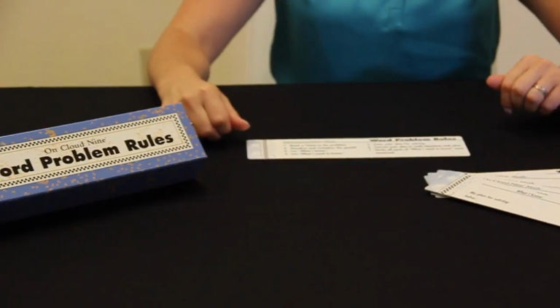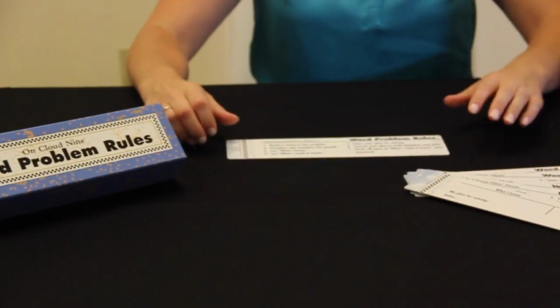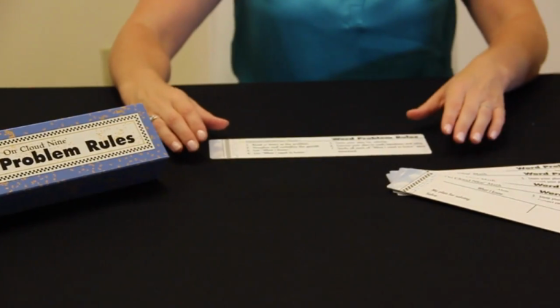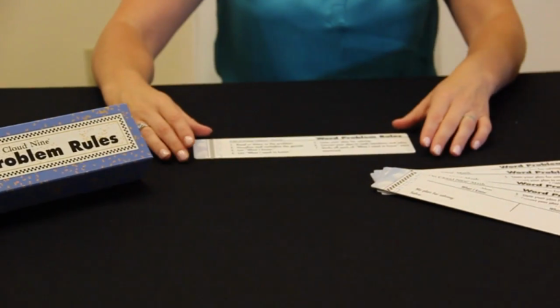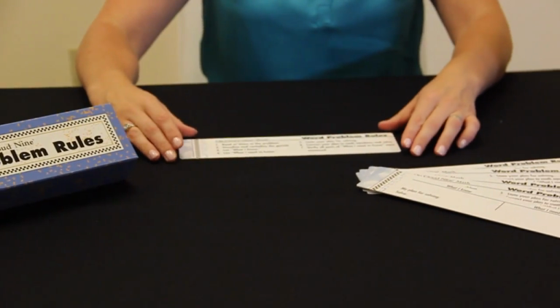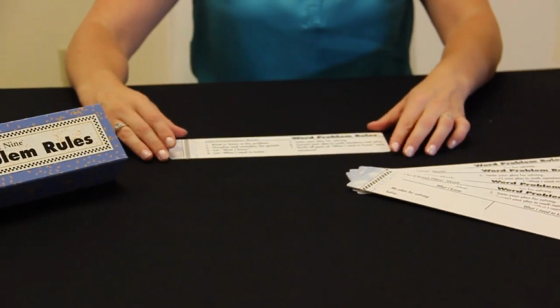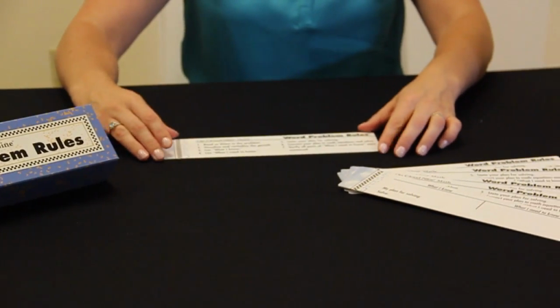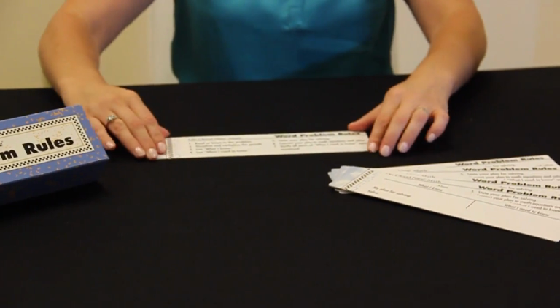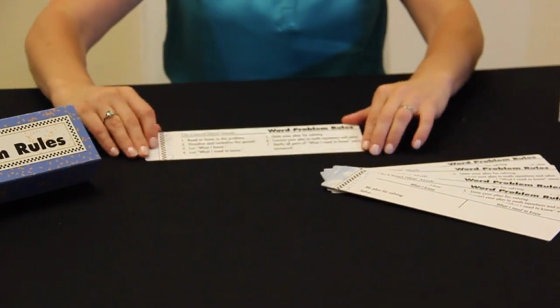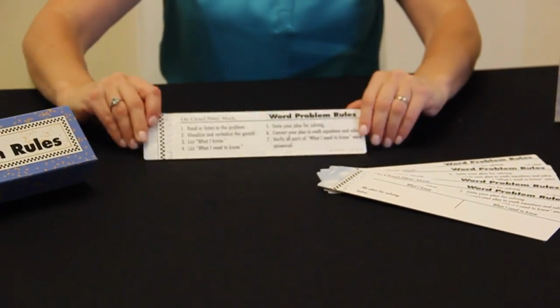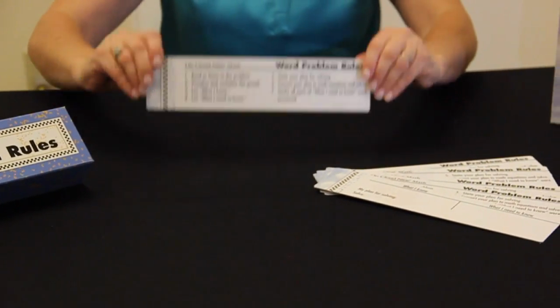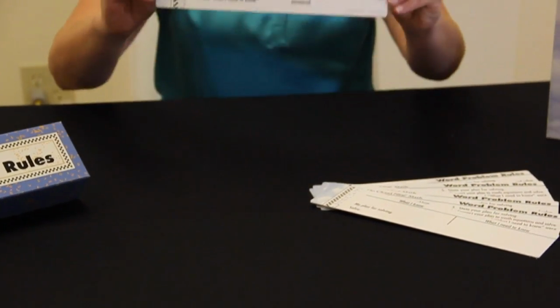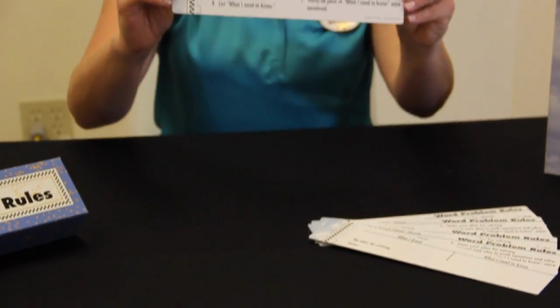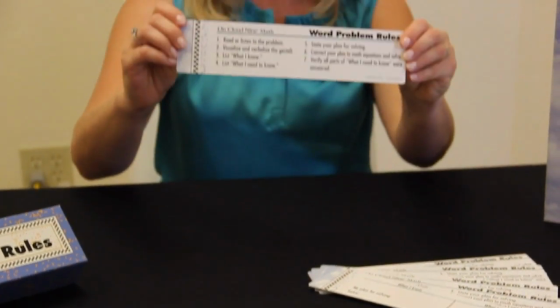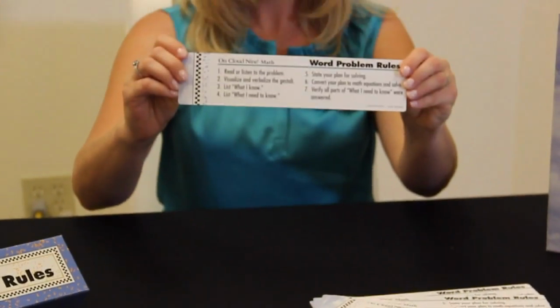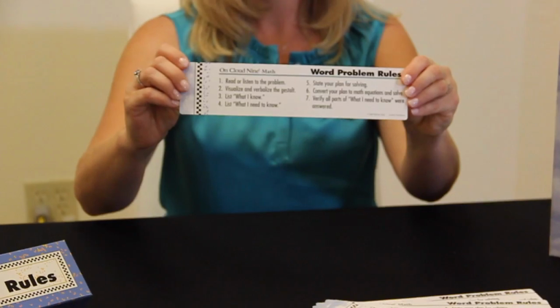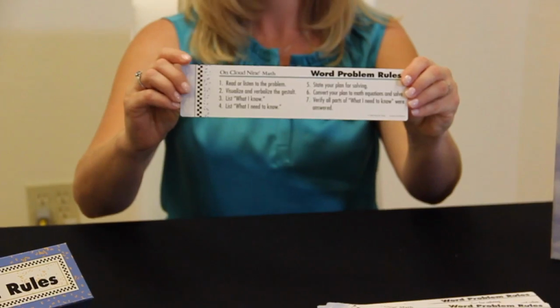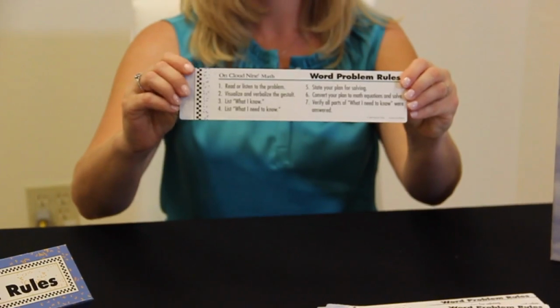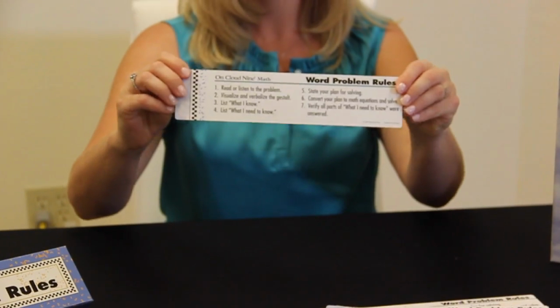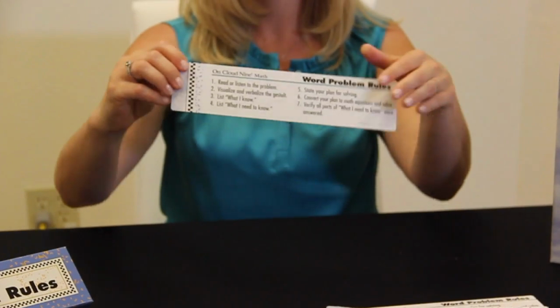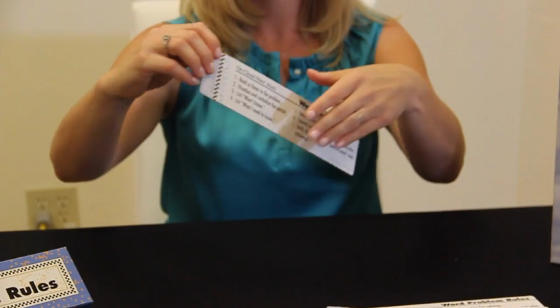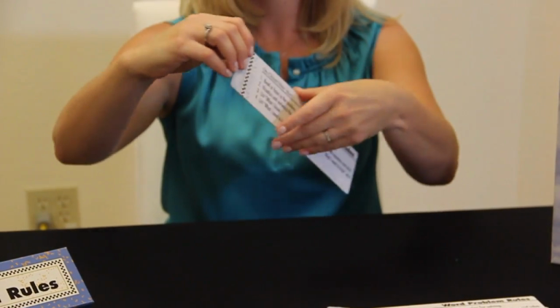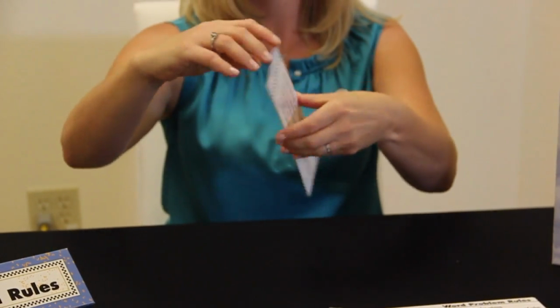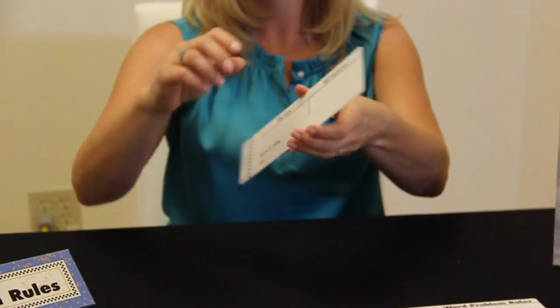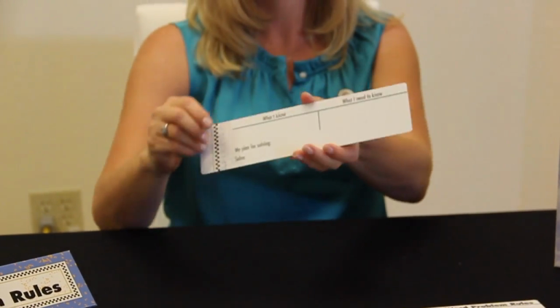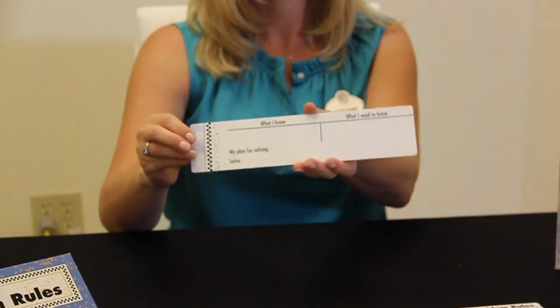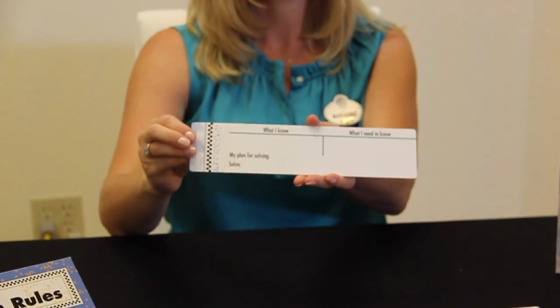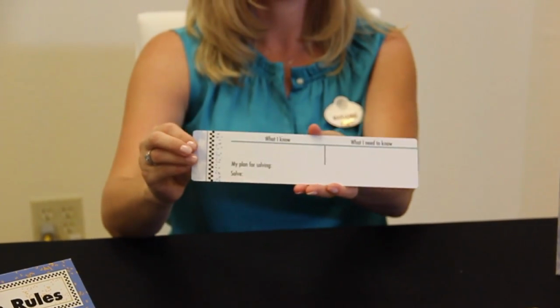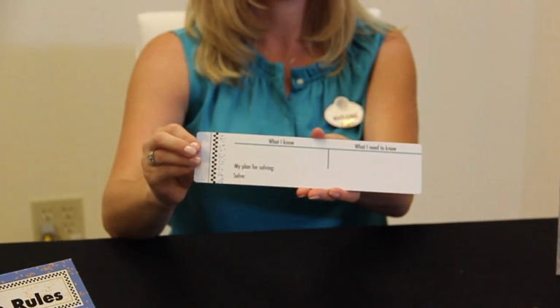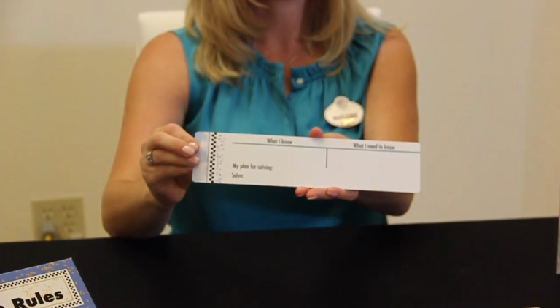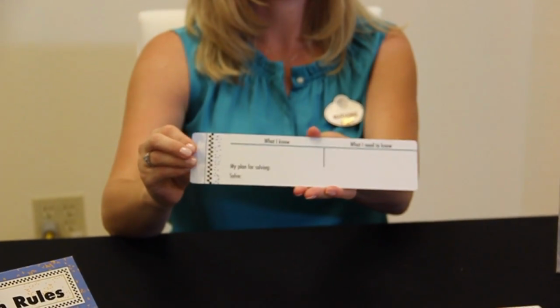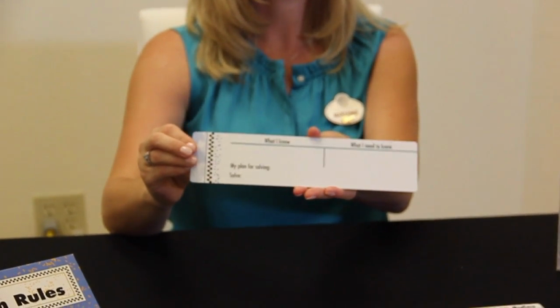Word problem rules cards. The kit includes a pack of 30 for your students.